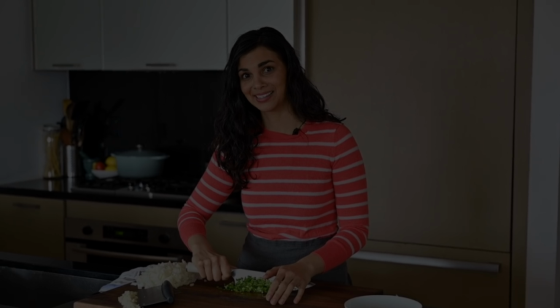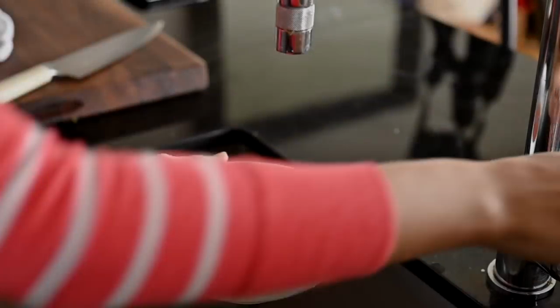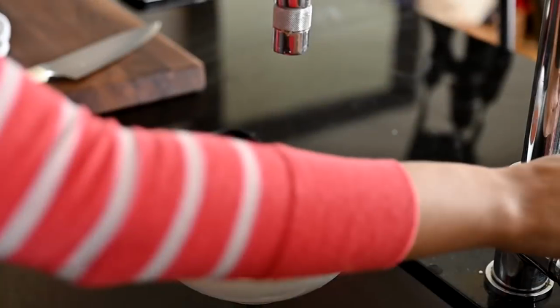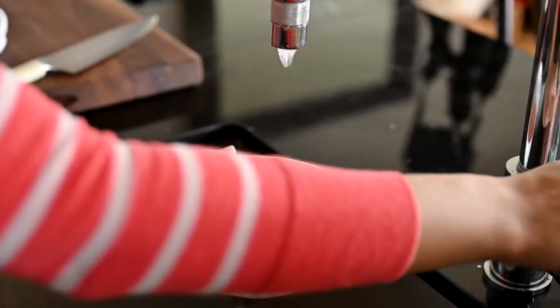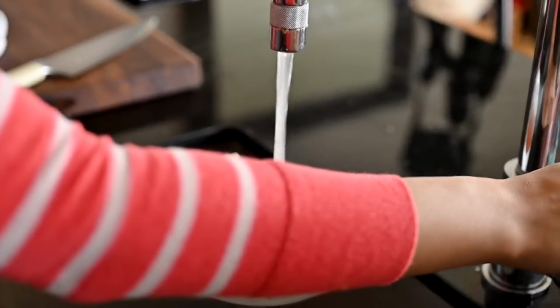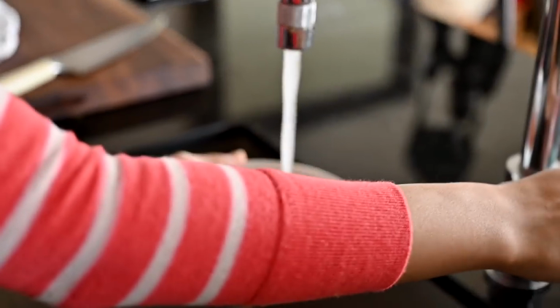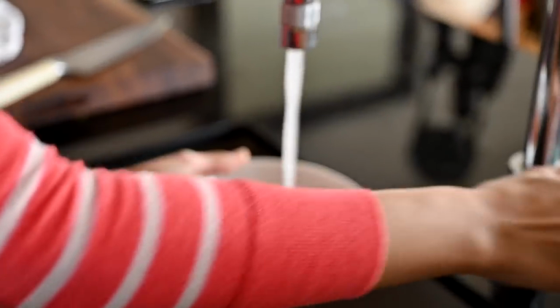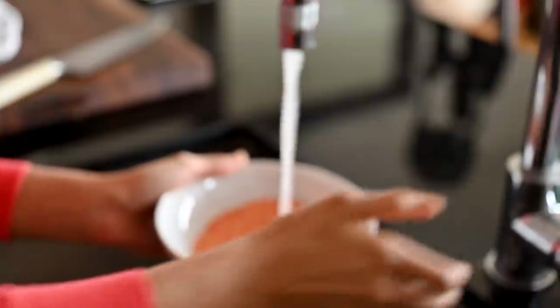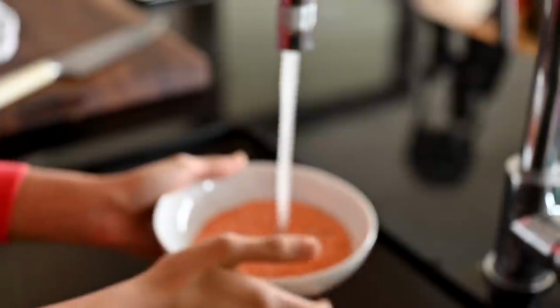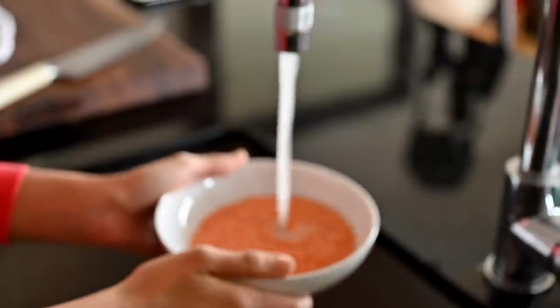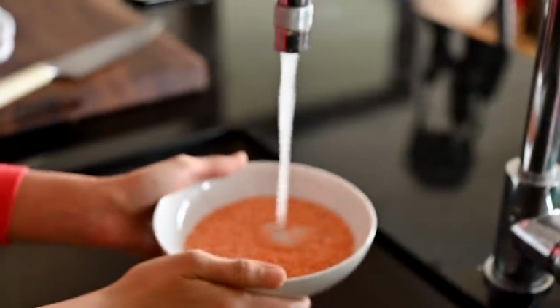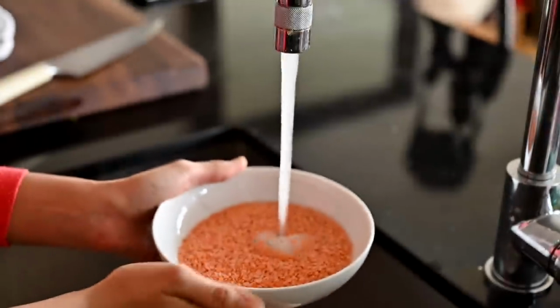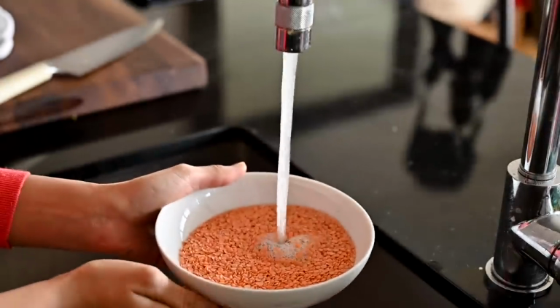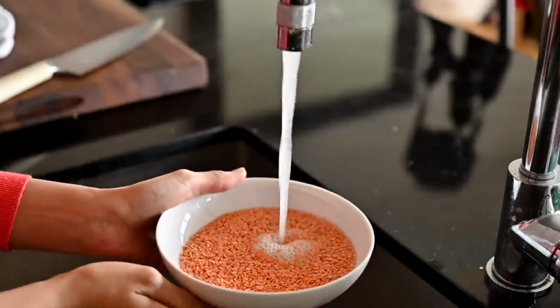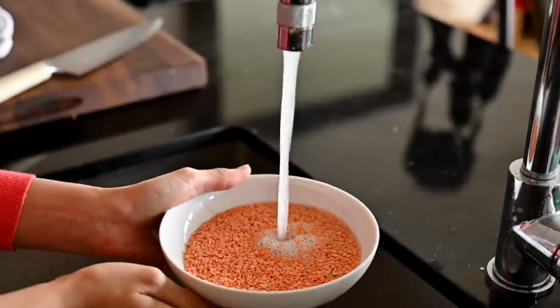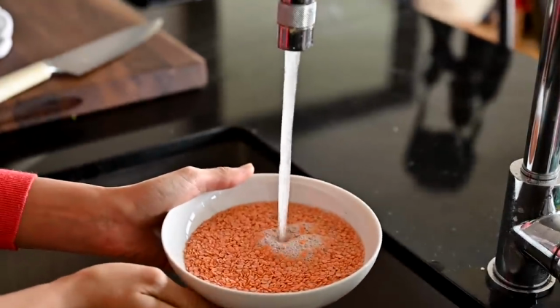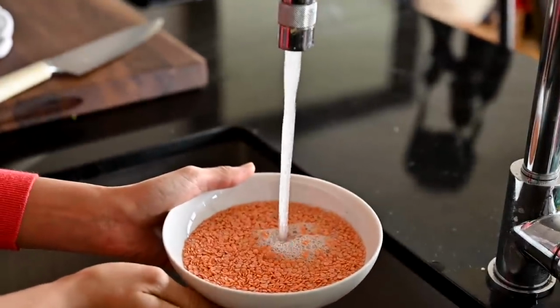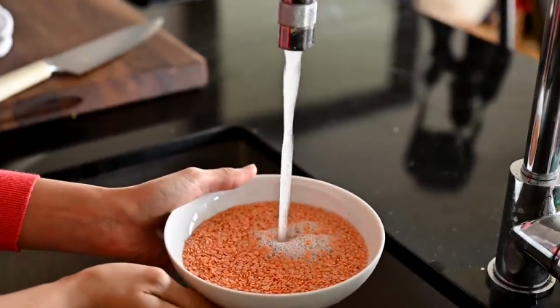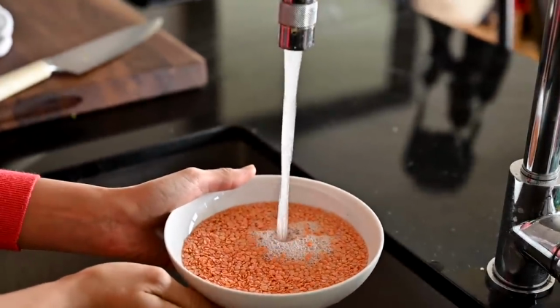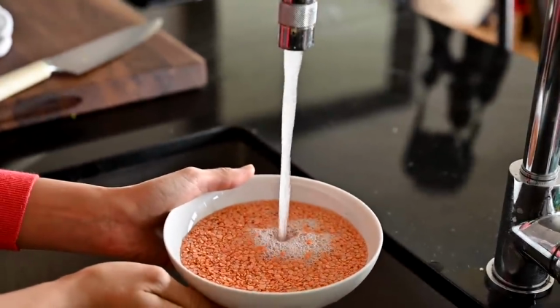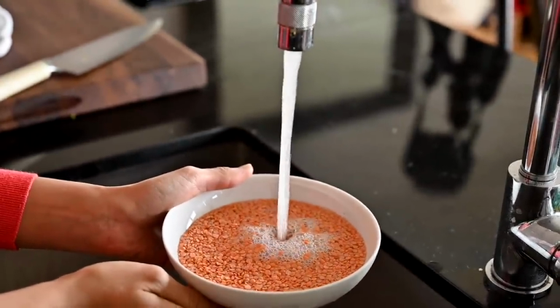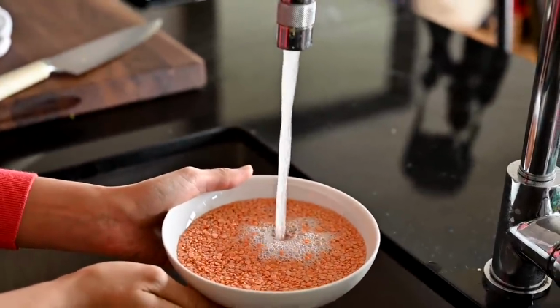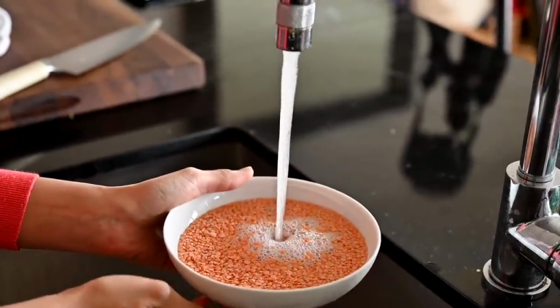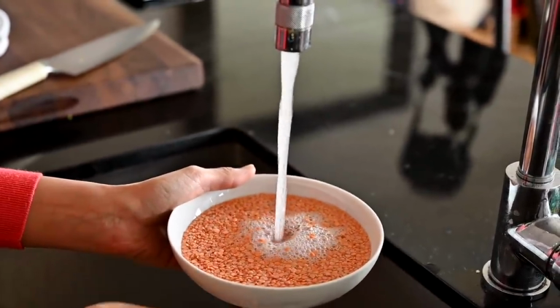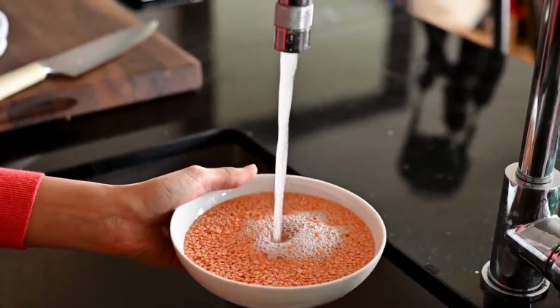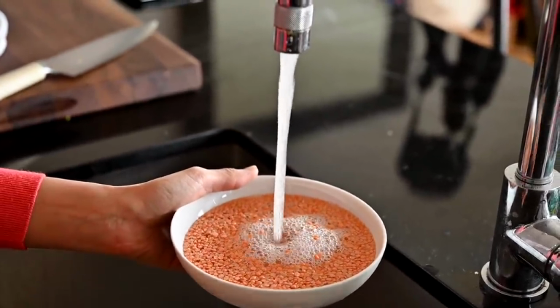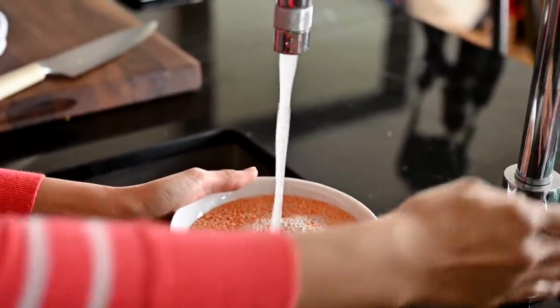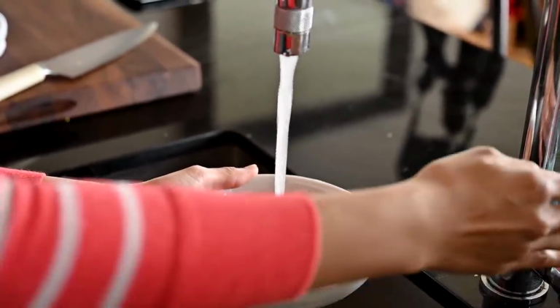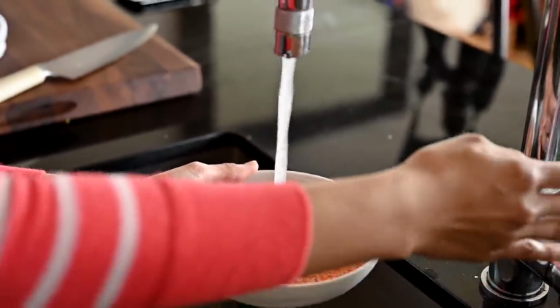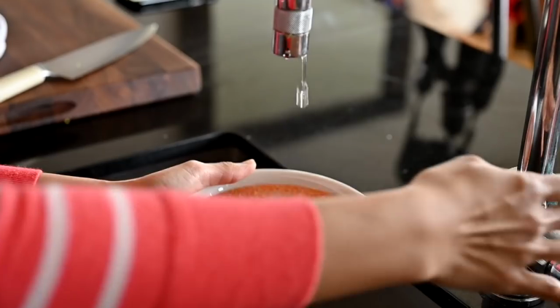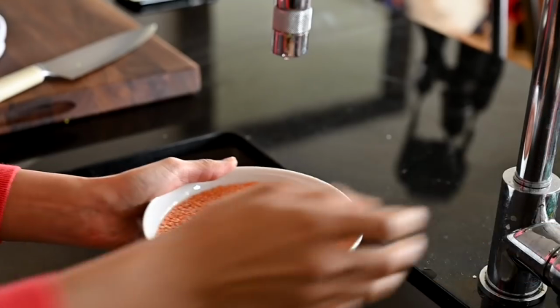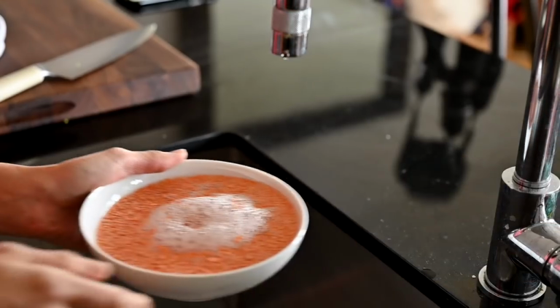This would be a good time to start soaking the red lentils, which we'll be using in an easy Indian-inspired dinner. You need to soak them for about 30 minutes.